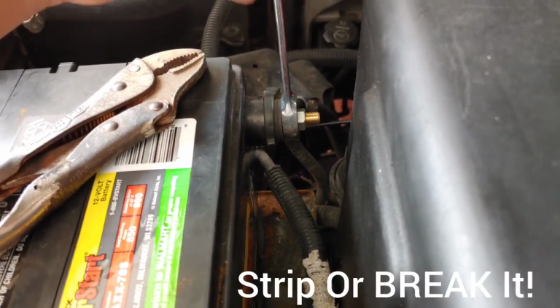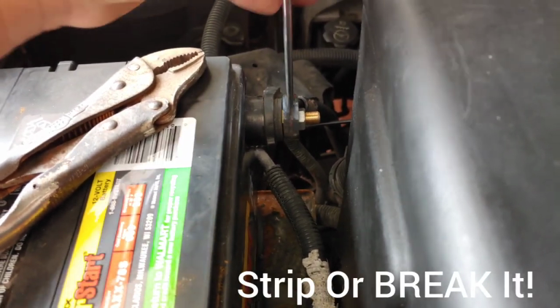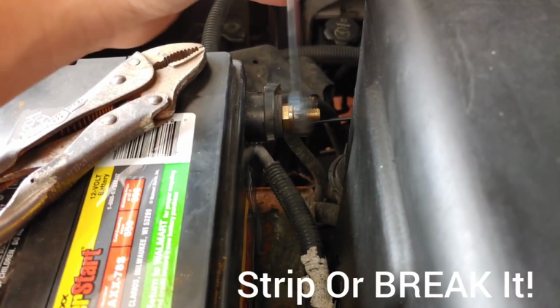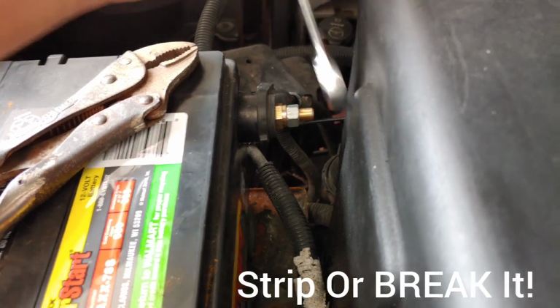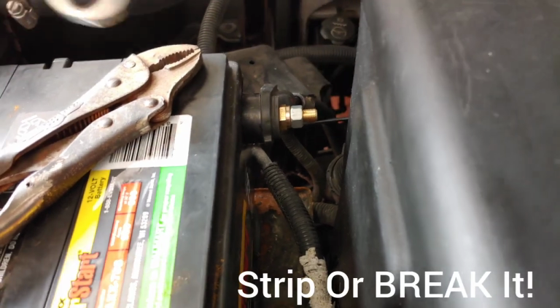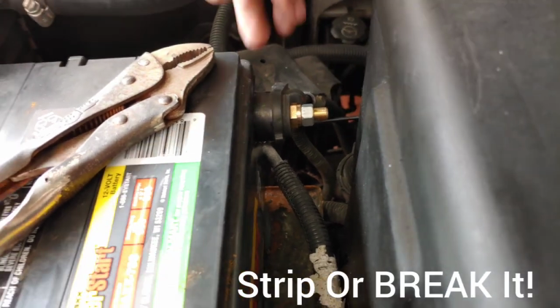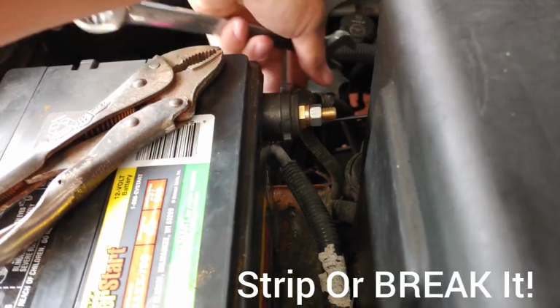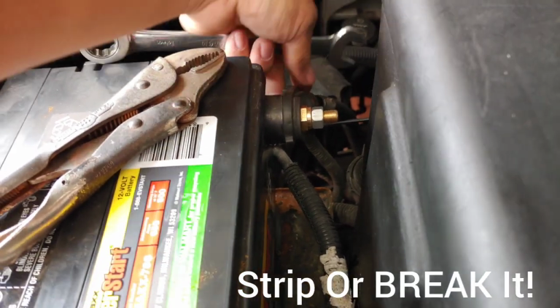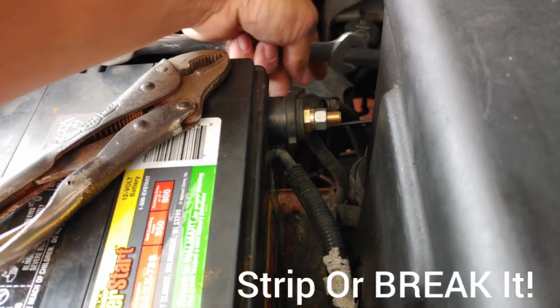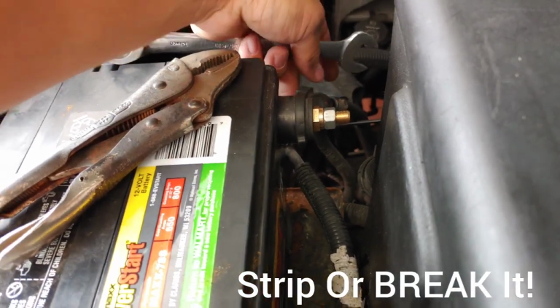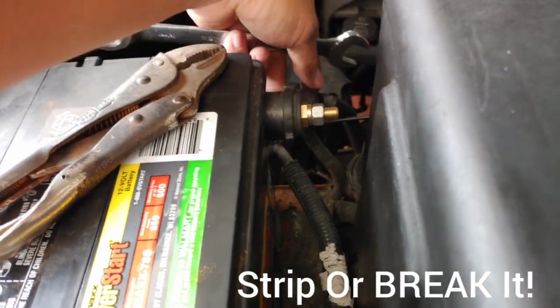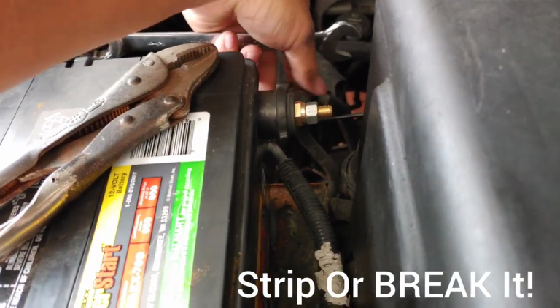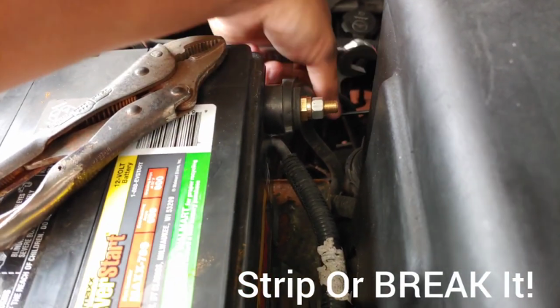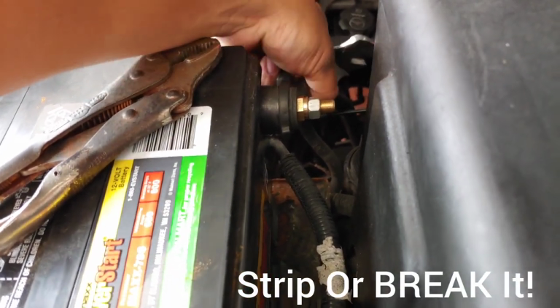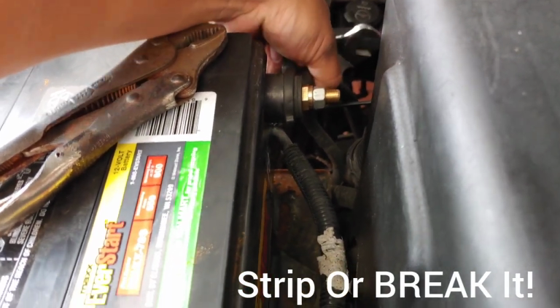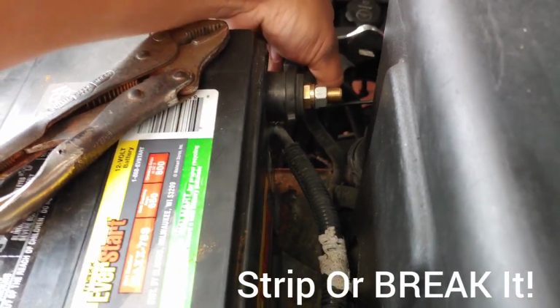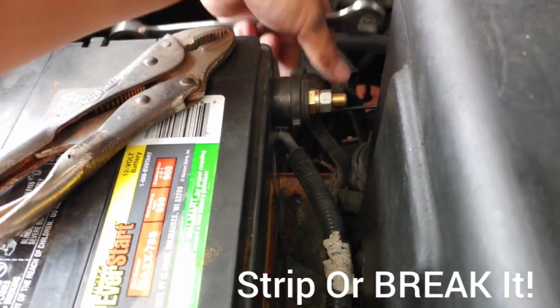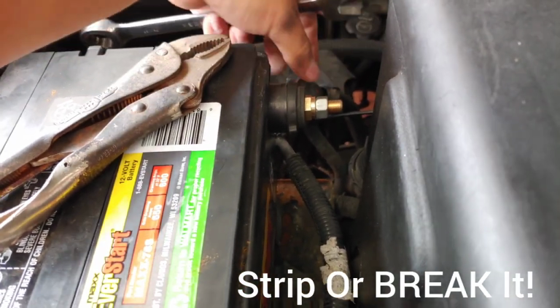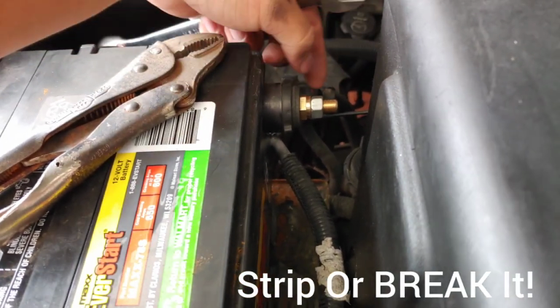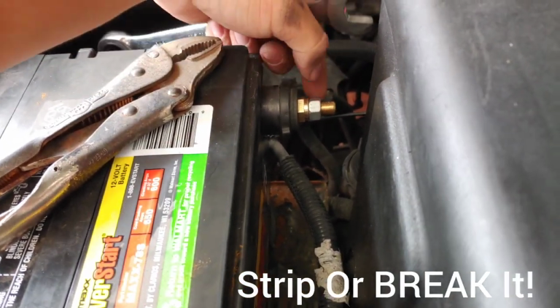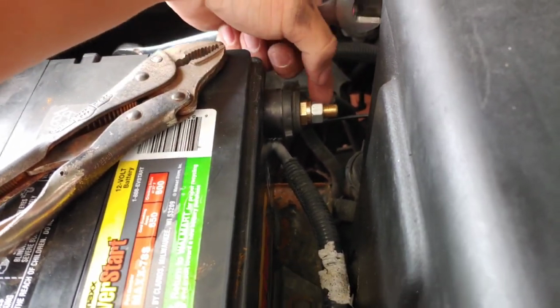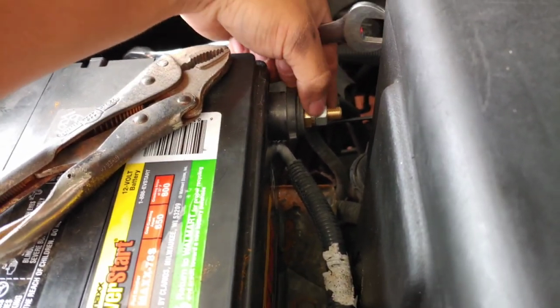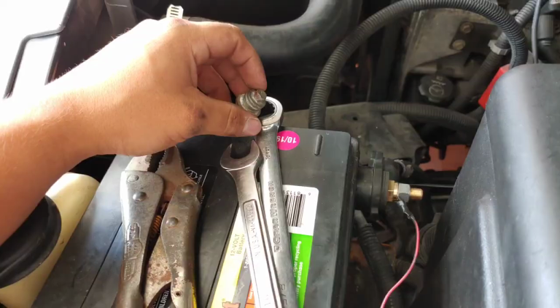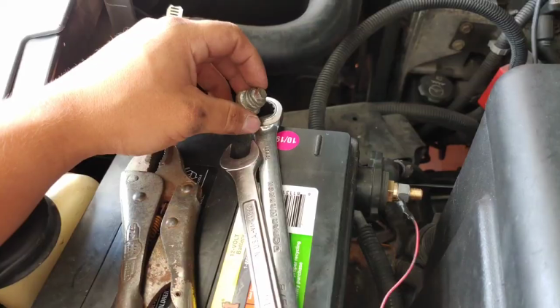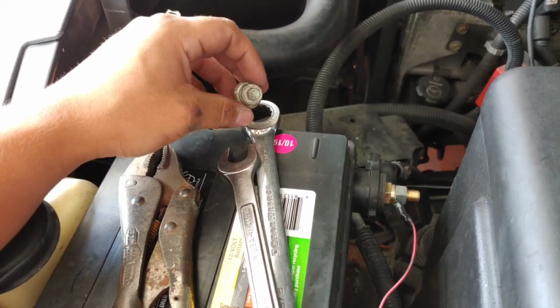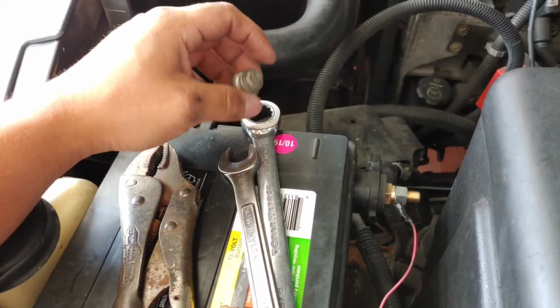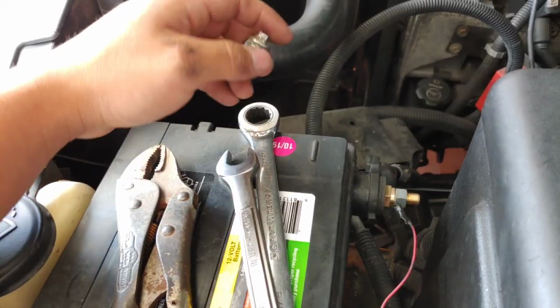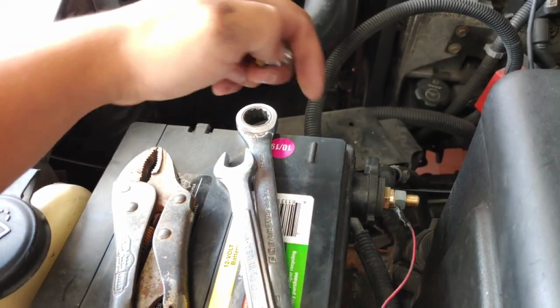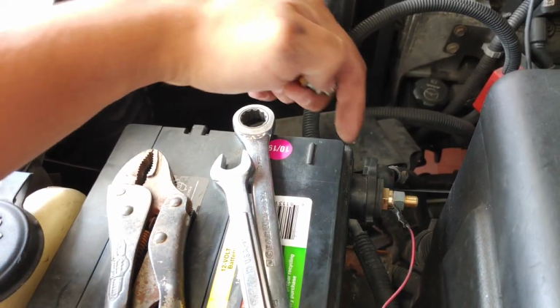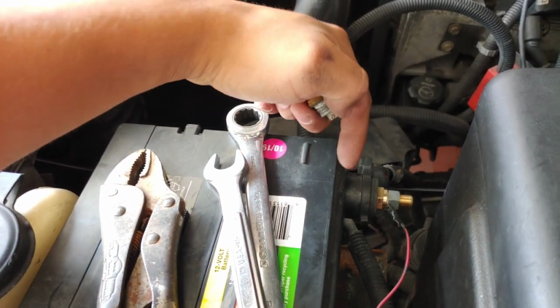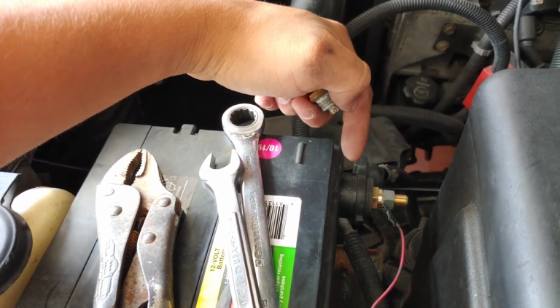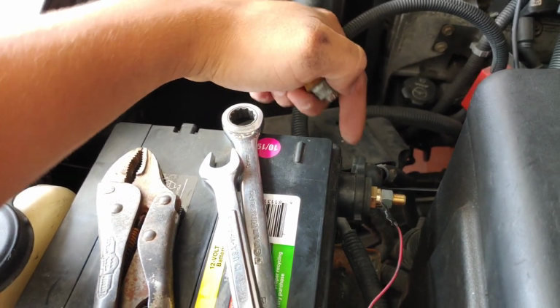Don't tighten it too tight so you won't mess up the inside. That's pretty good right there, so now it's gonna be easier to charge your battery and jumpstart your battery.